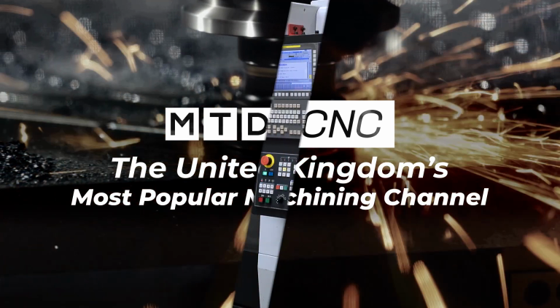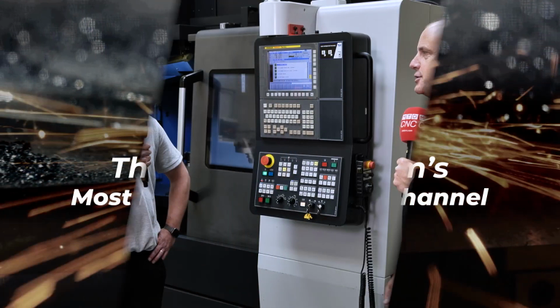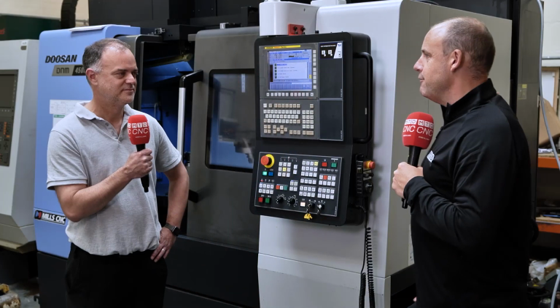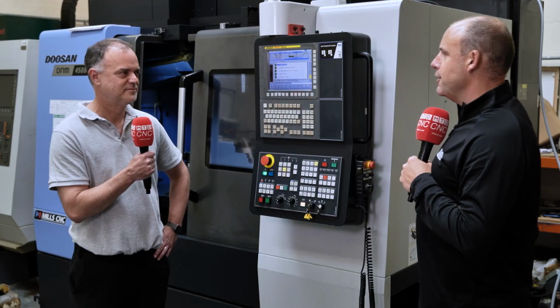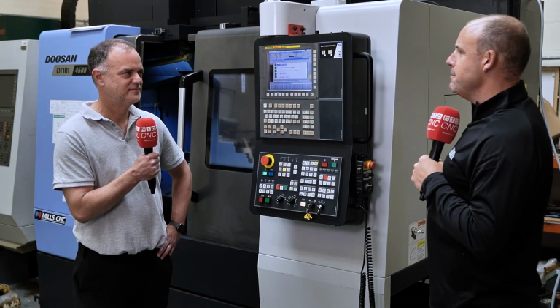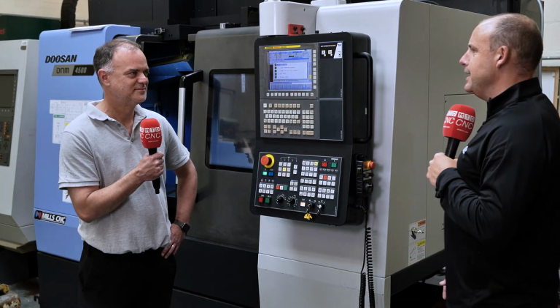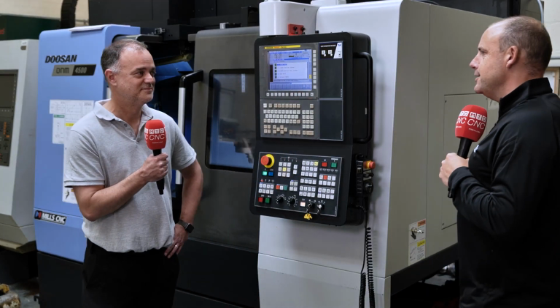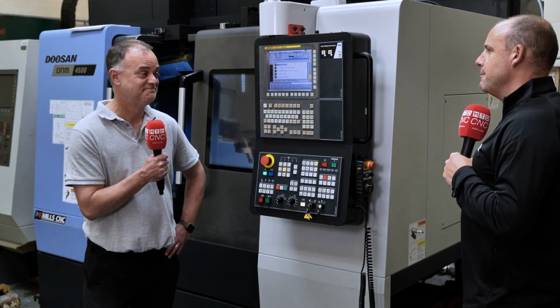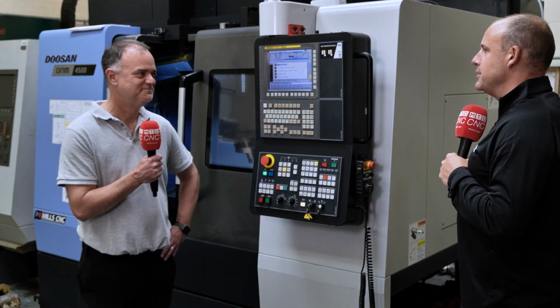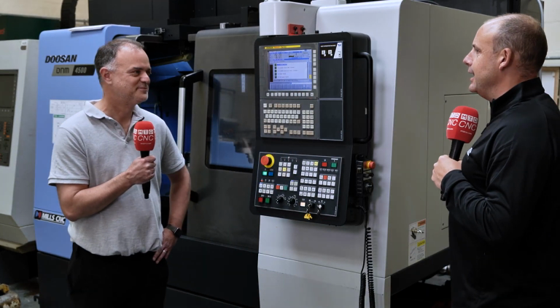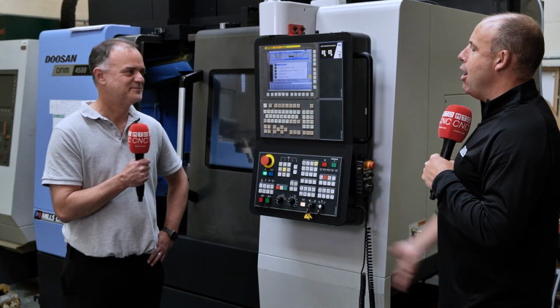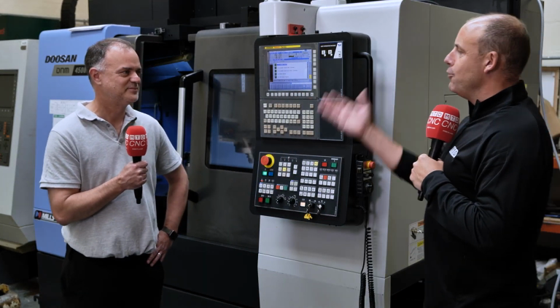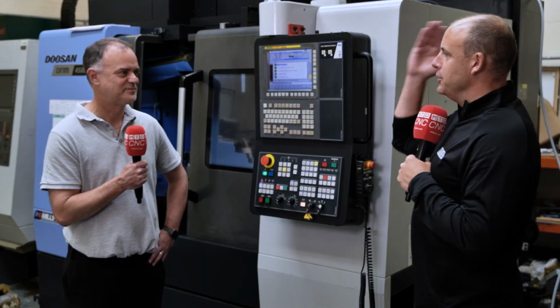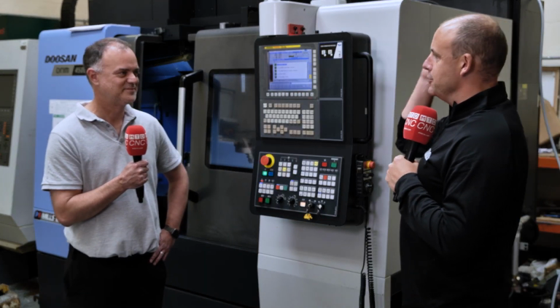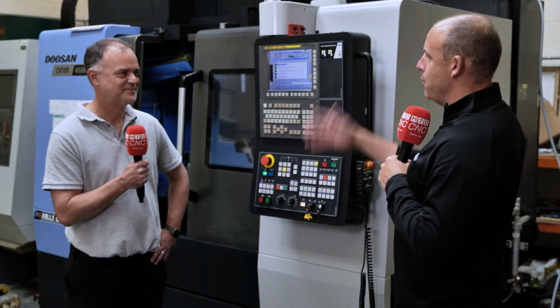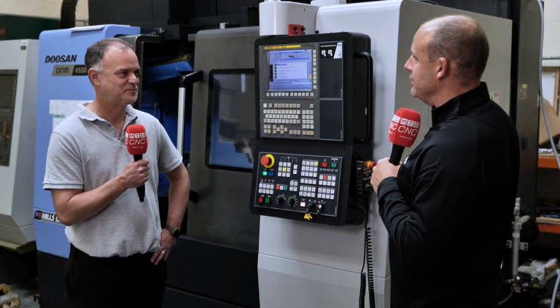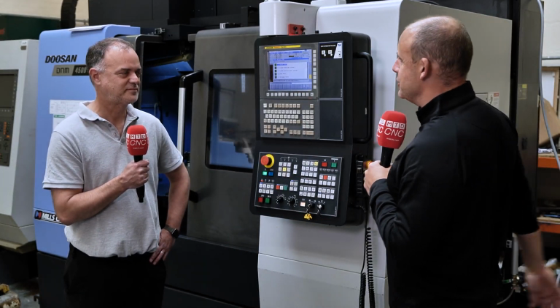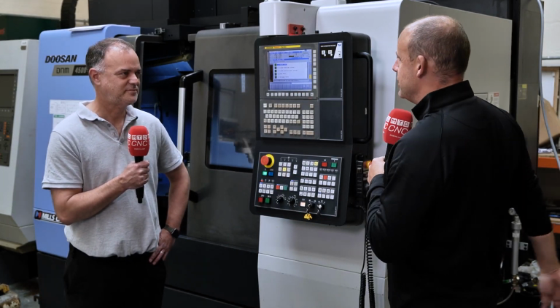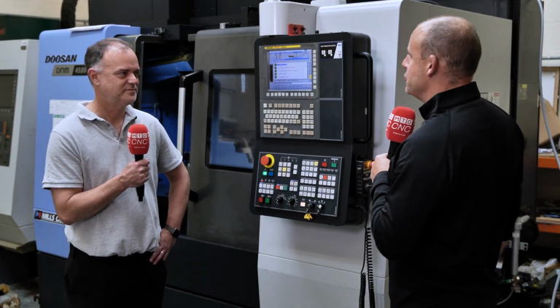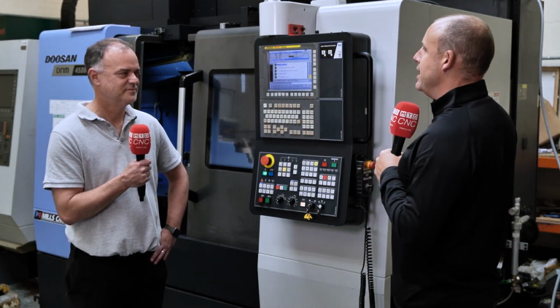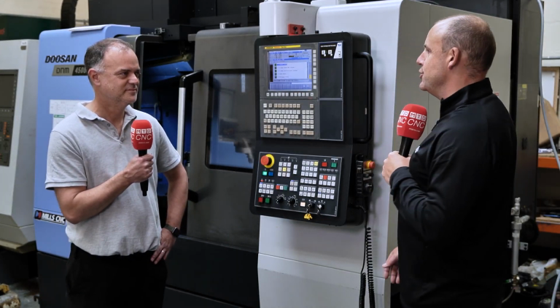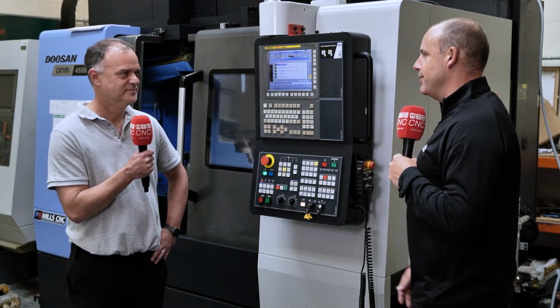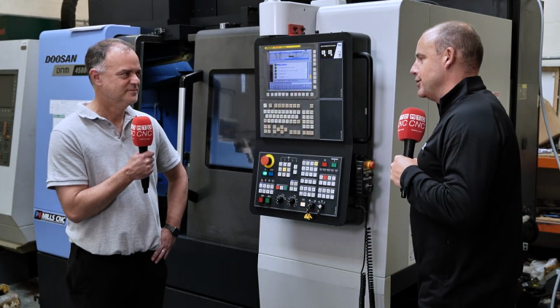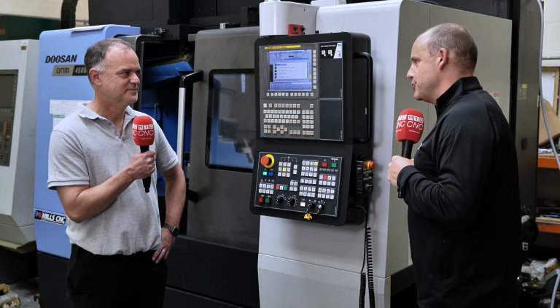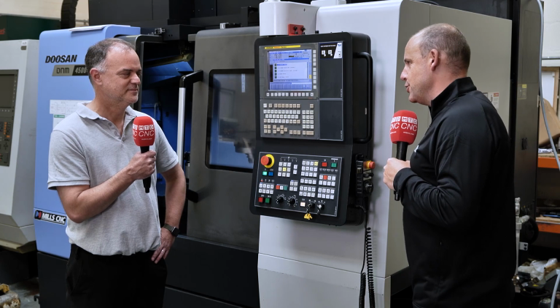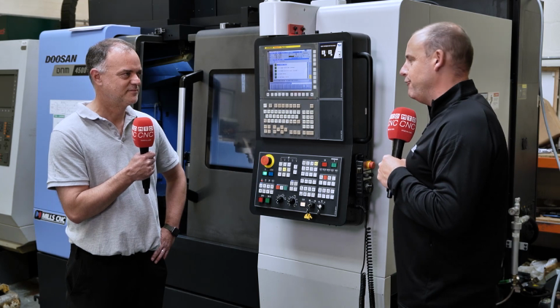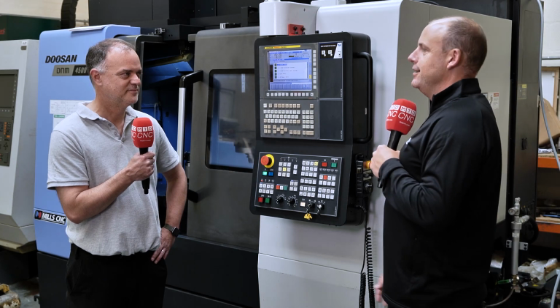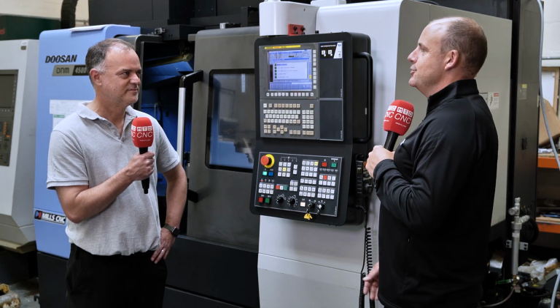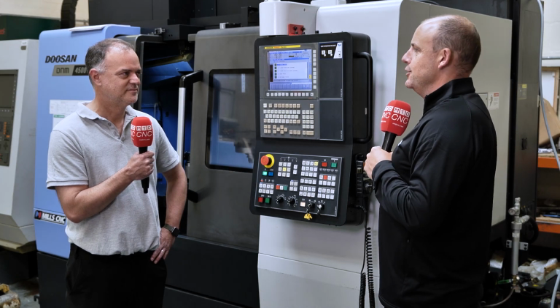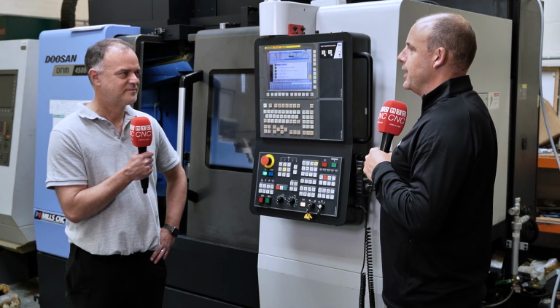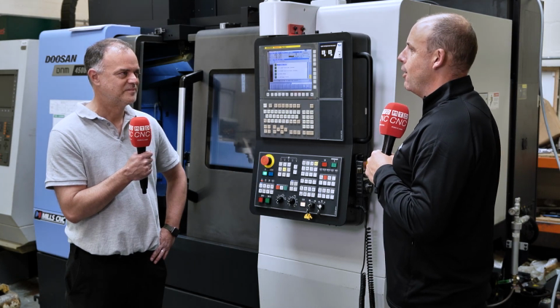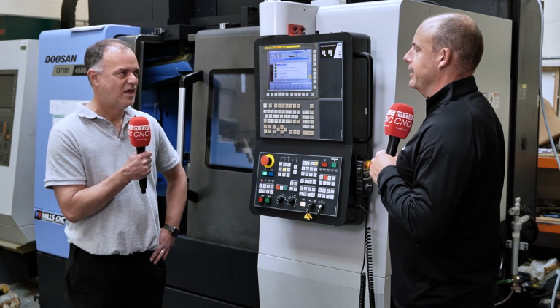Steve, I've known you many years, but tell our audience — what does Essential Engineering Solutions offer to the UK market?